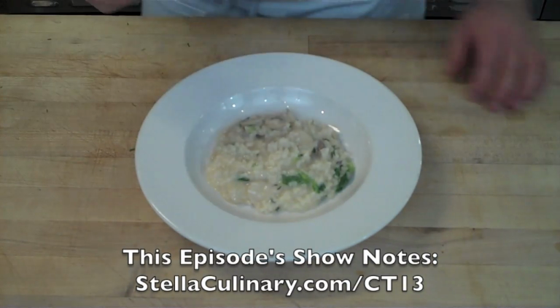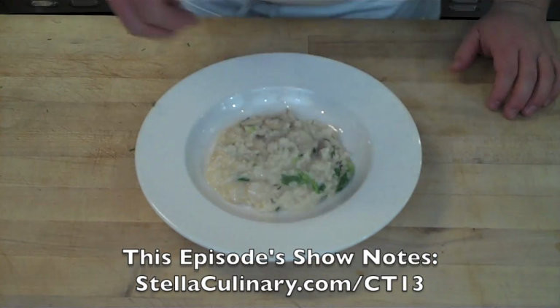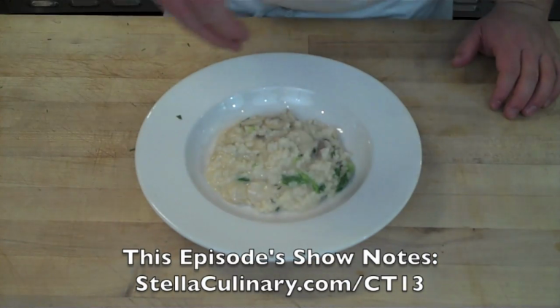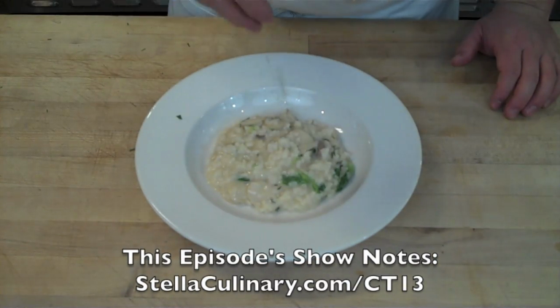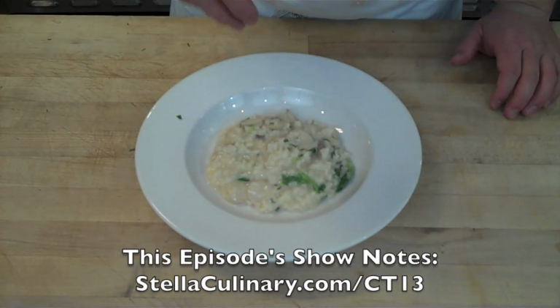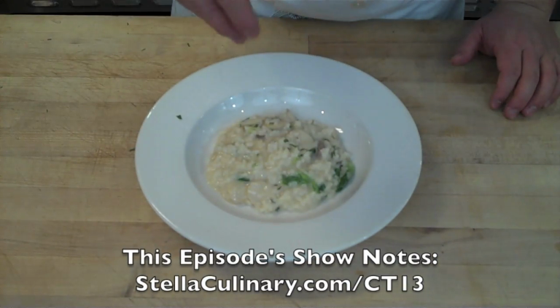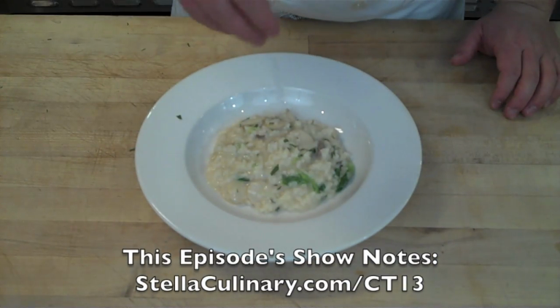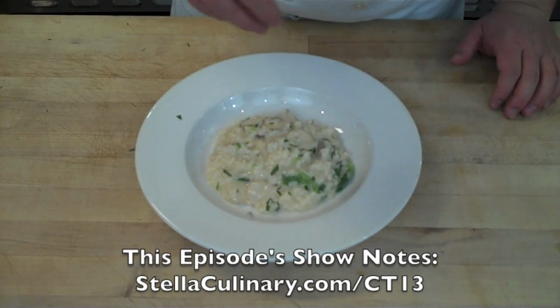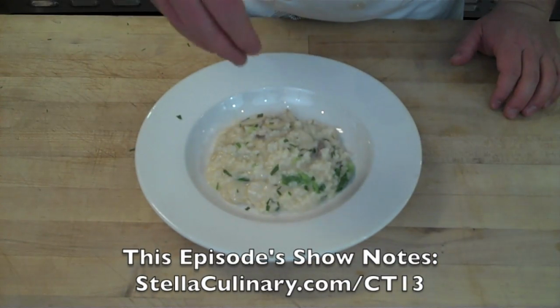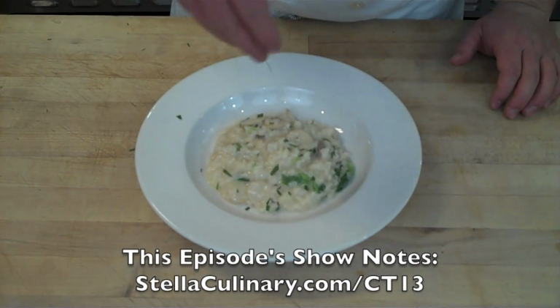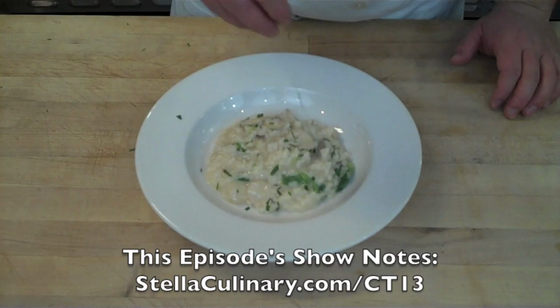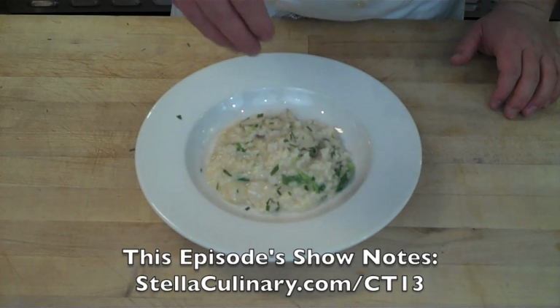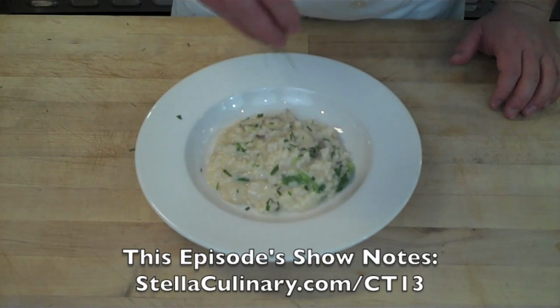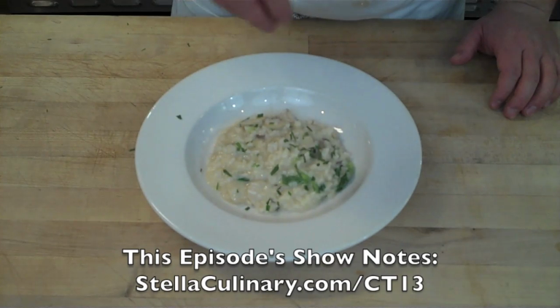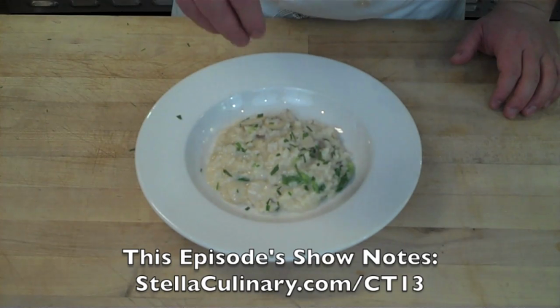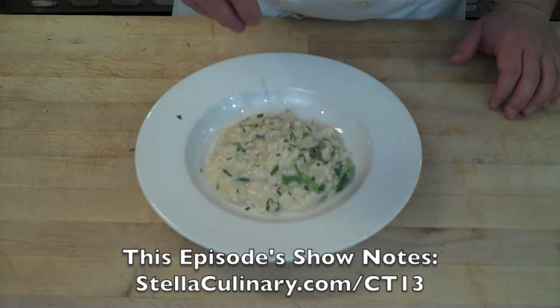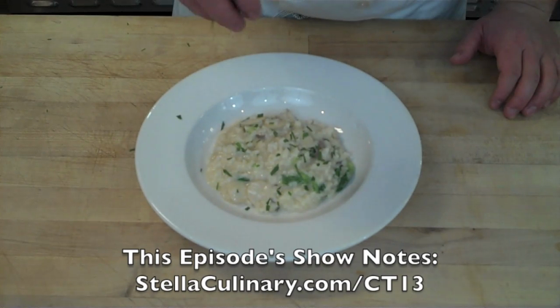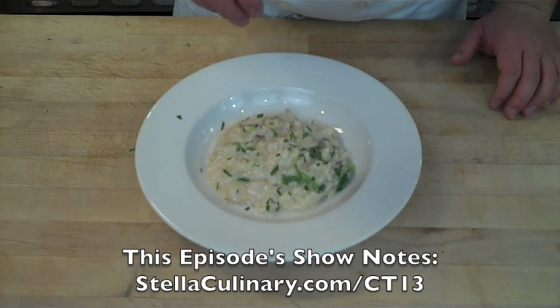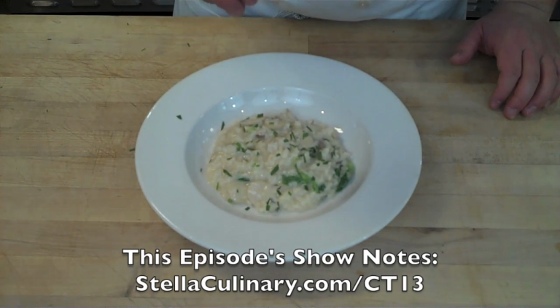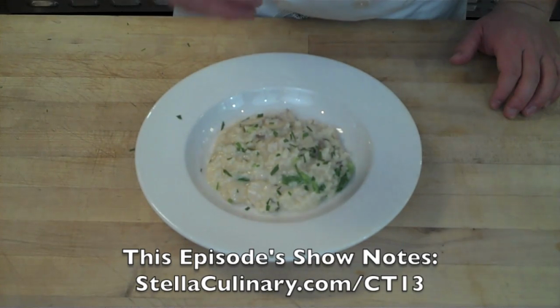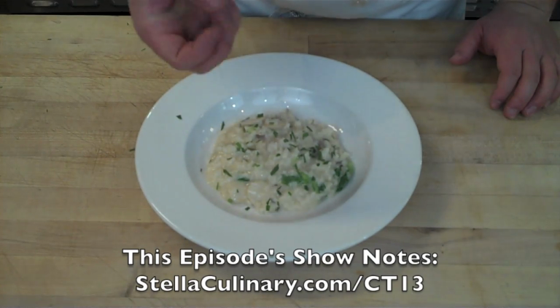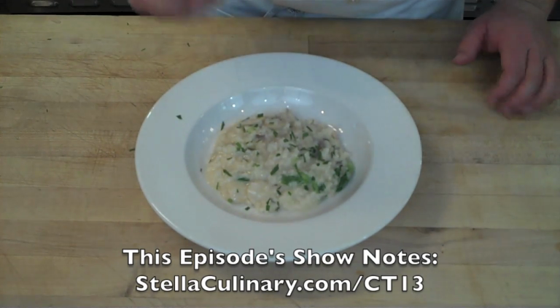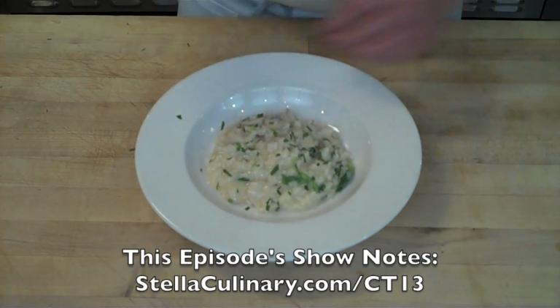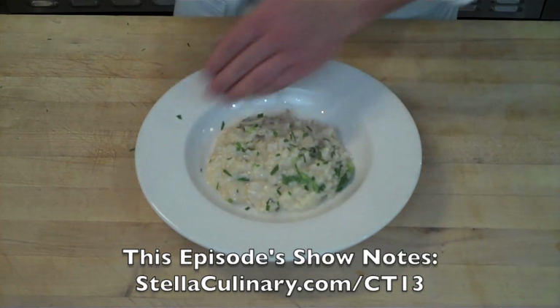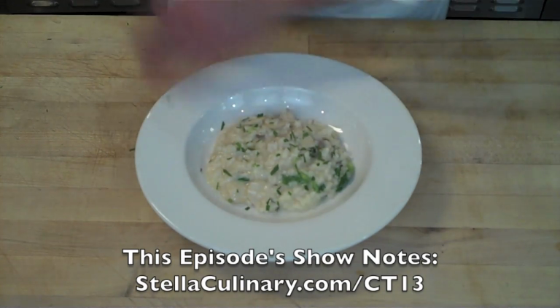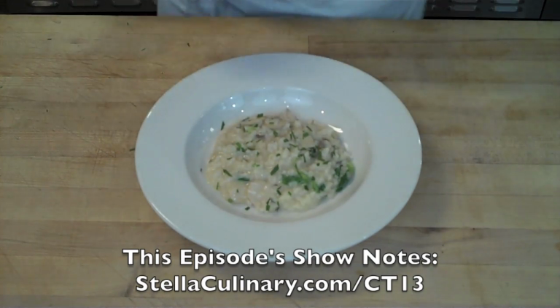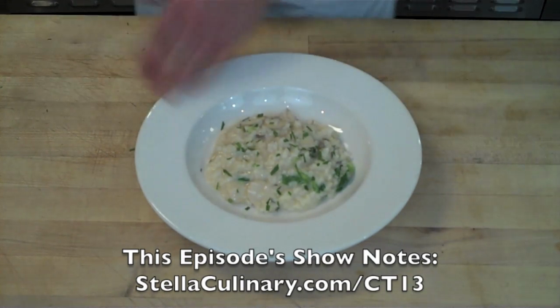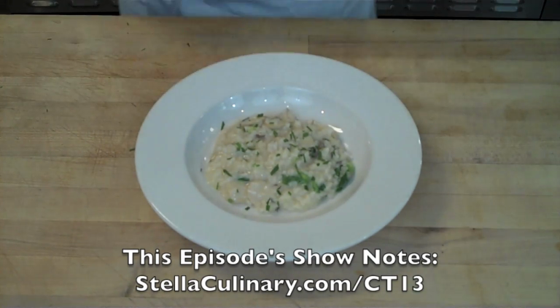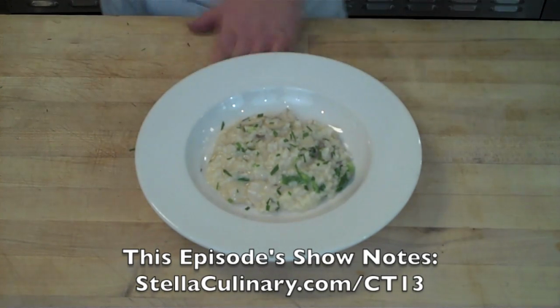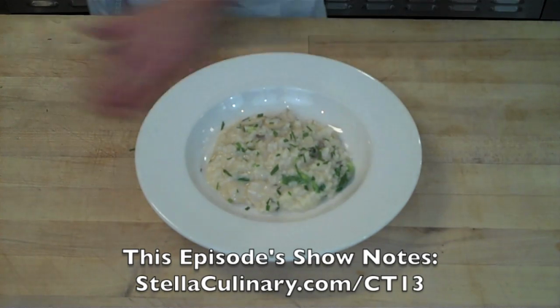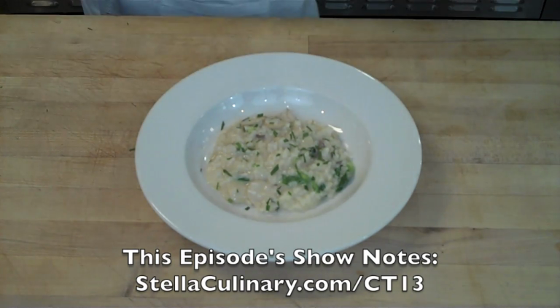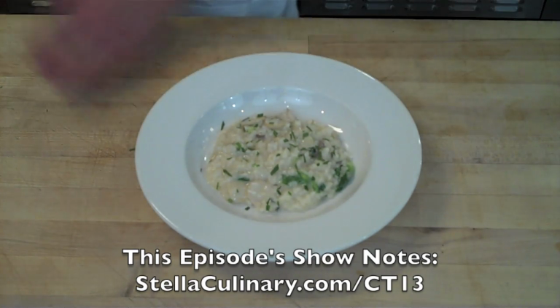For more information, check out this episode's show notes at StellaCulinary.com/ct13.